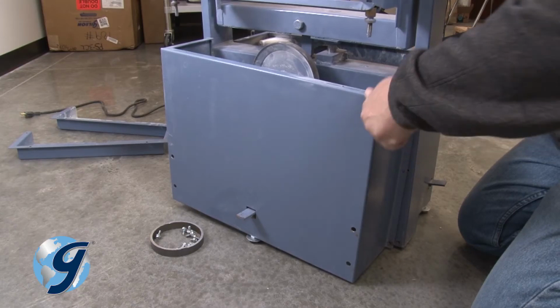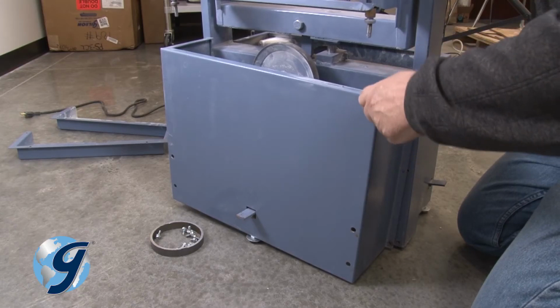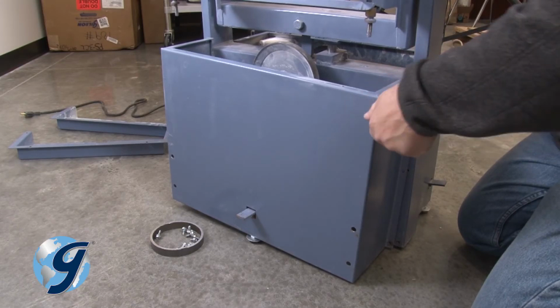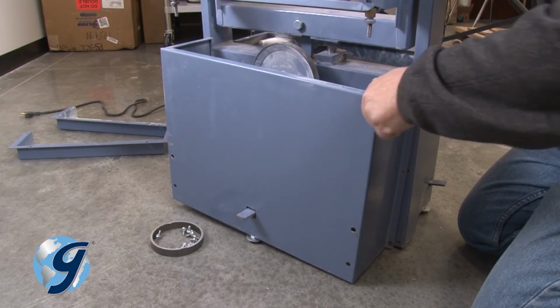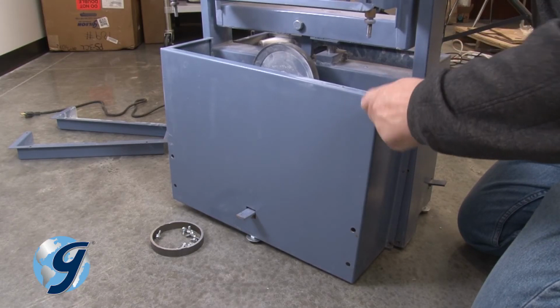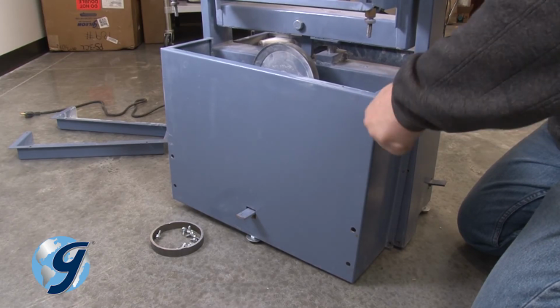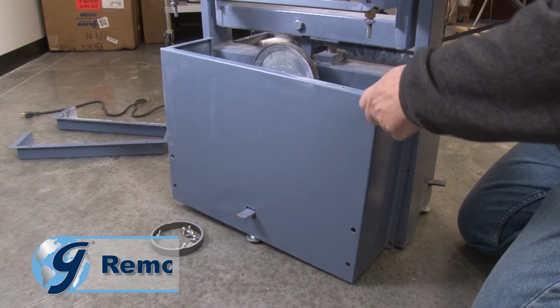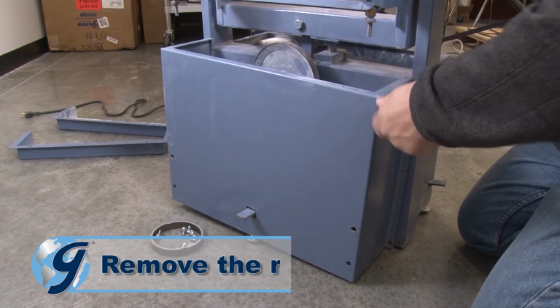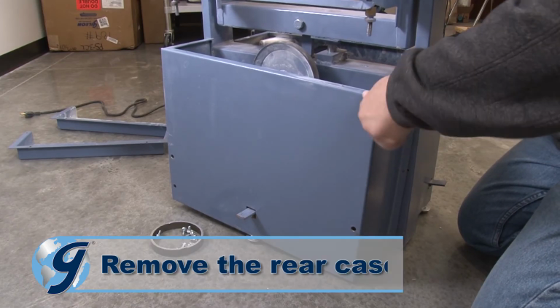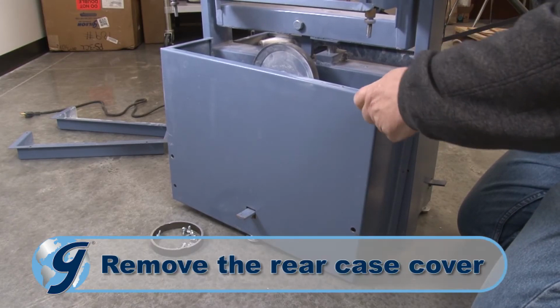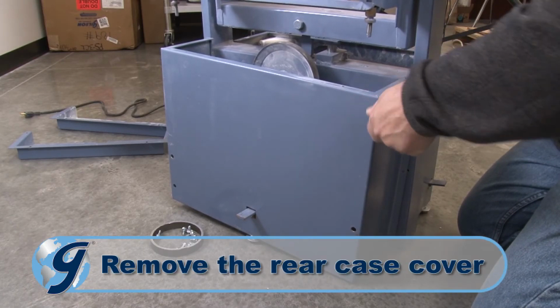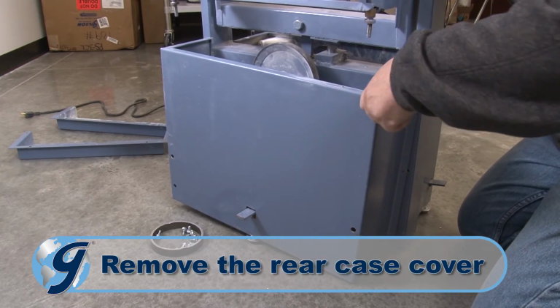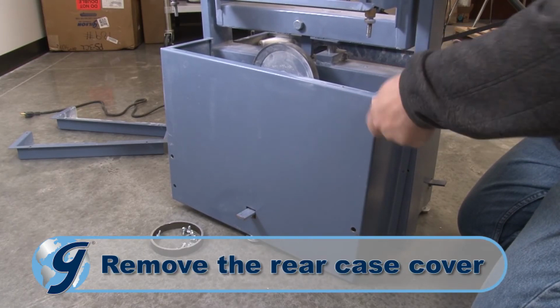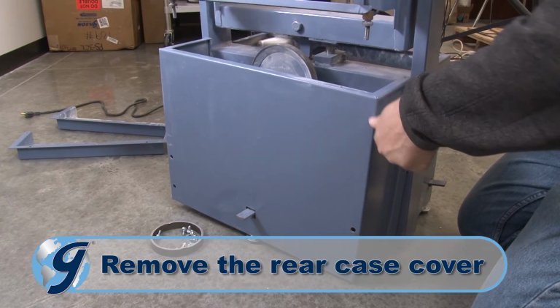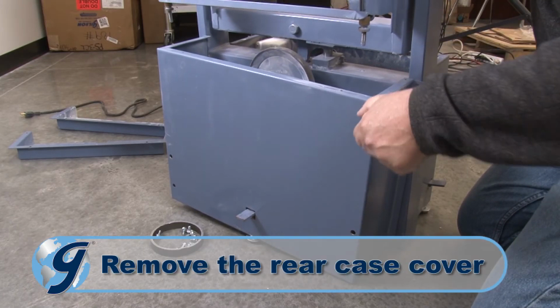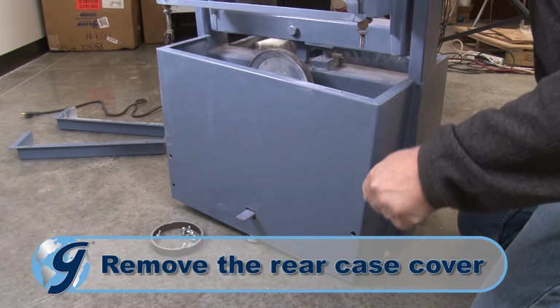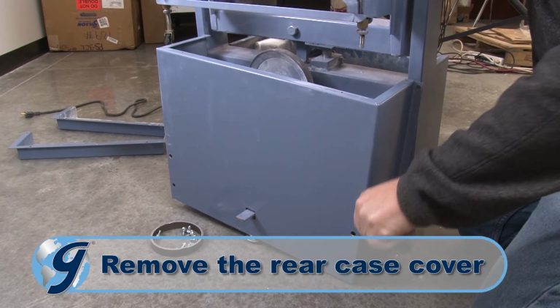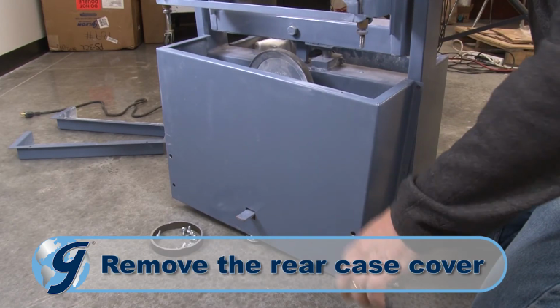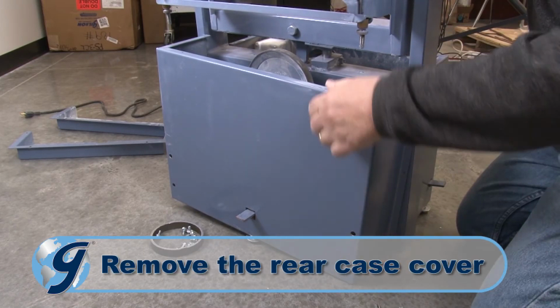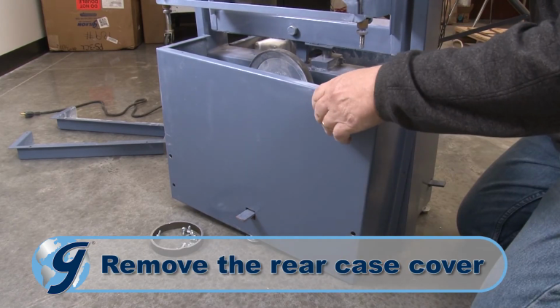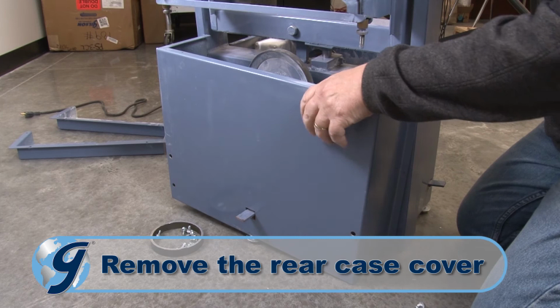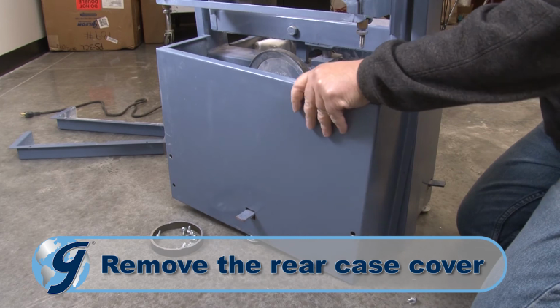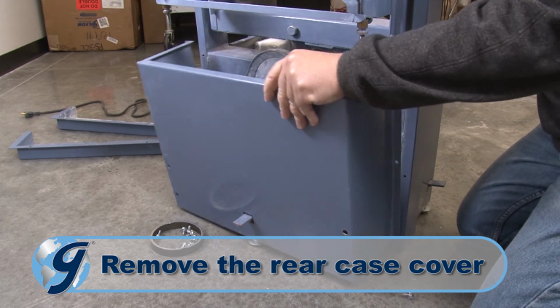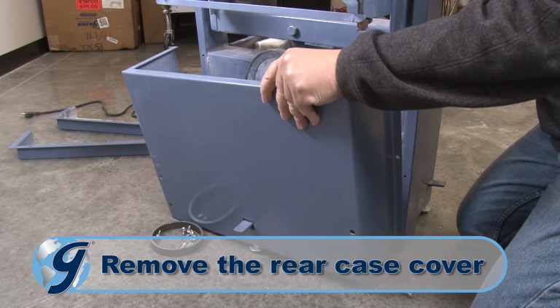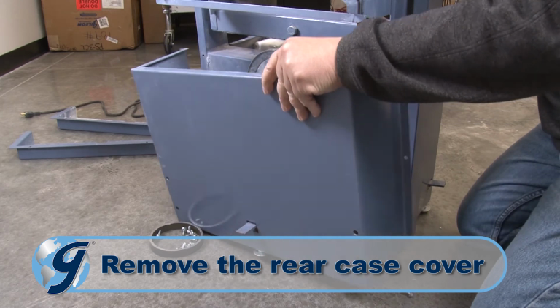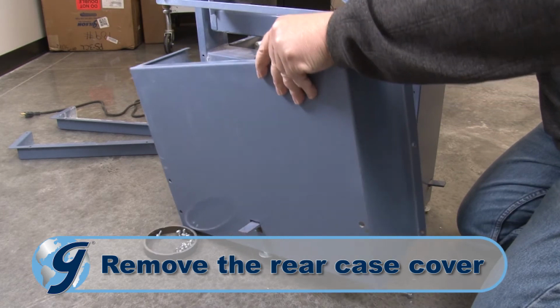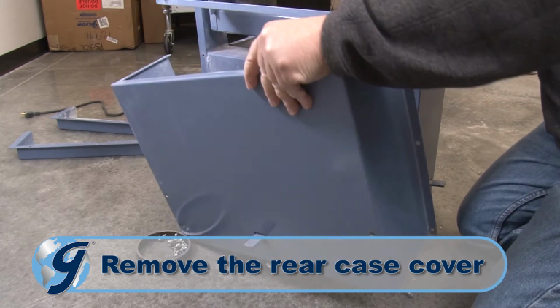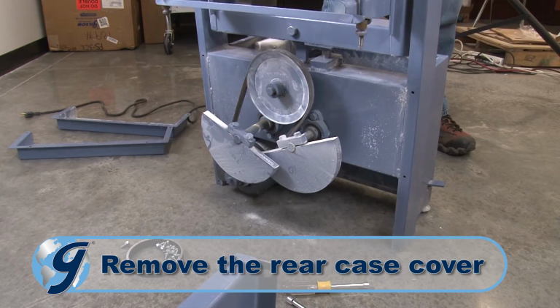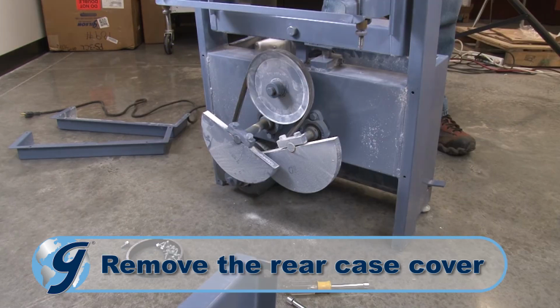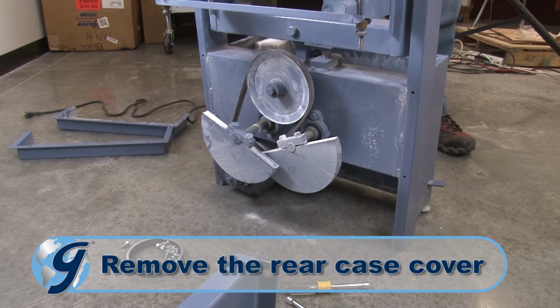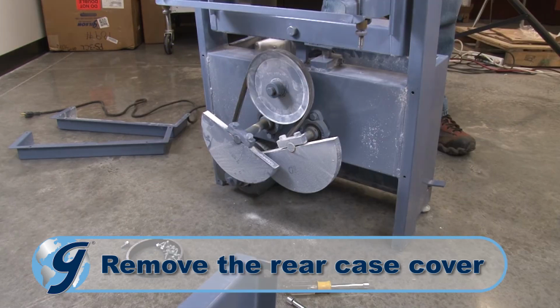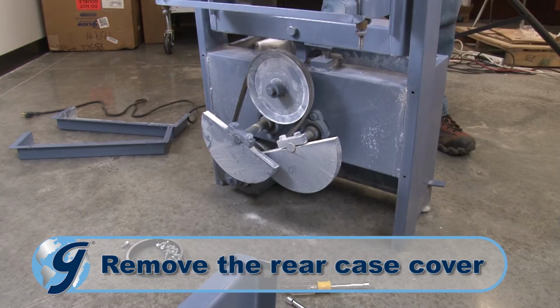Now, remove the six screws of the rear case cover and set the rear case cover and screws aside.